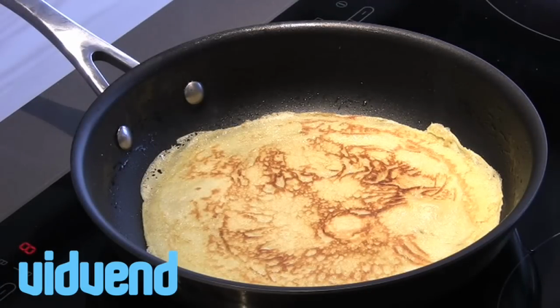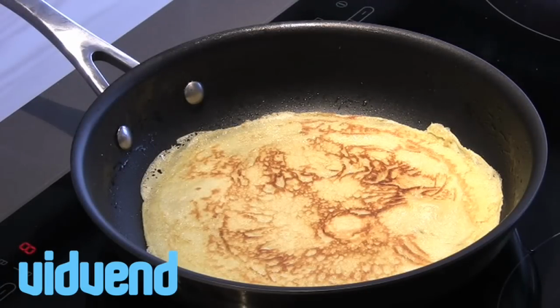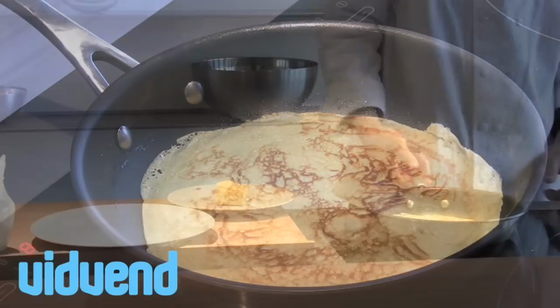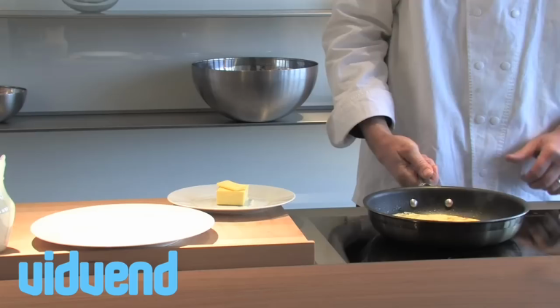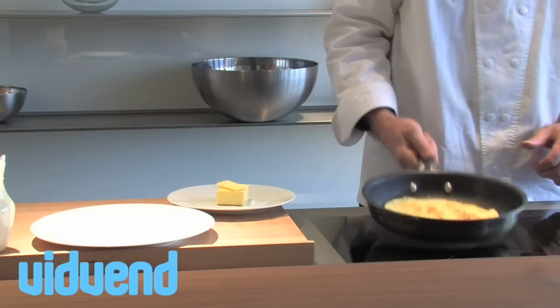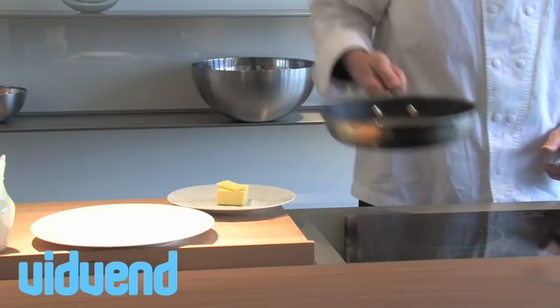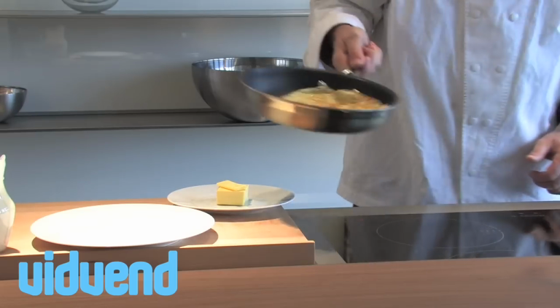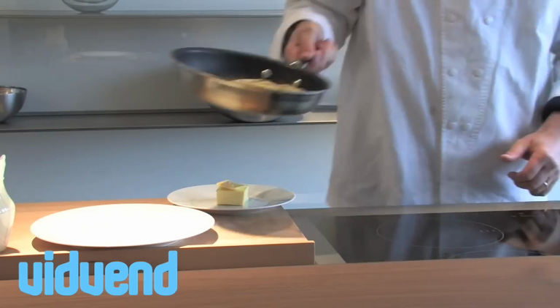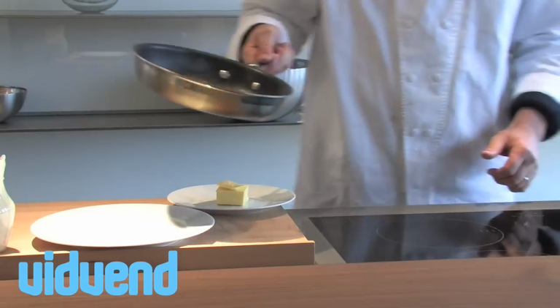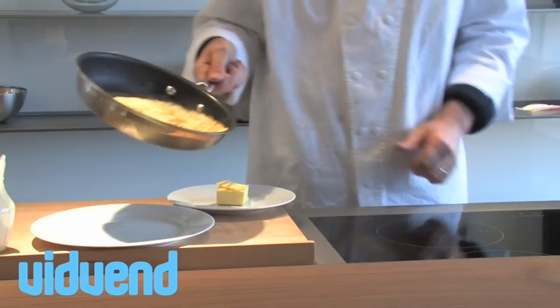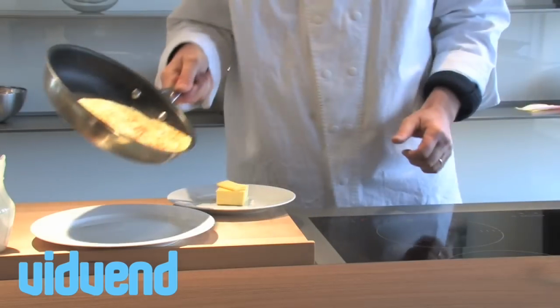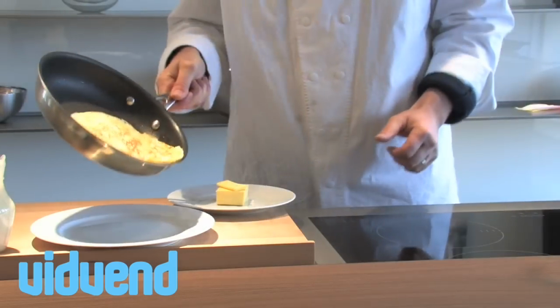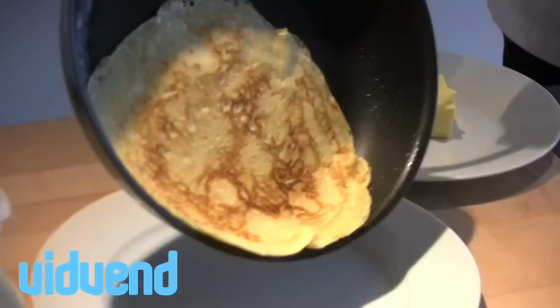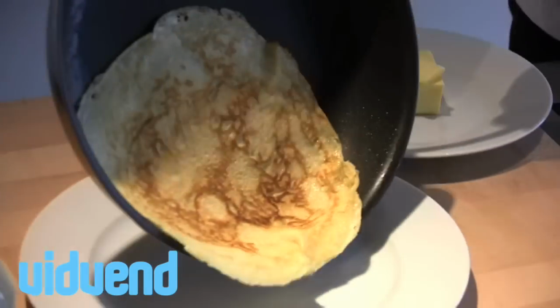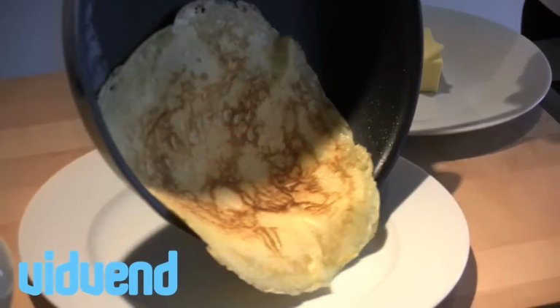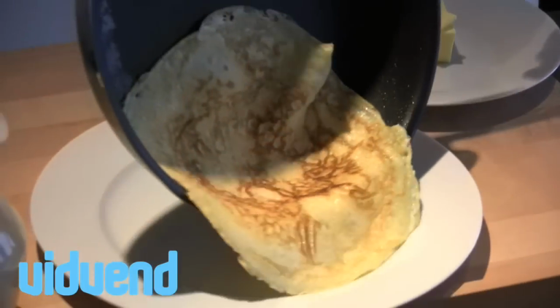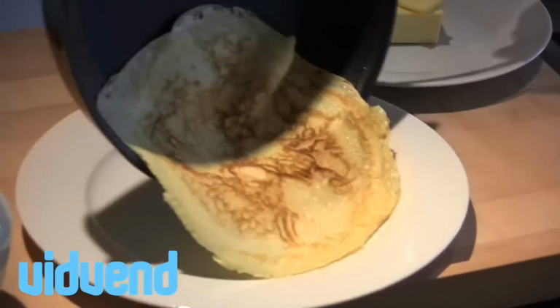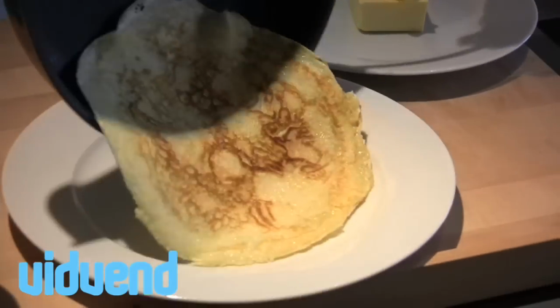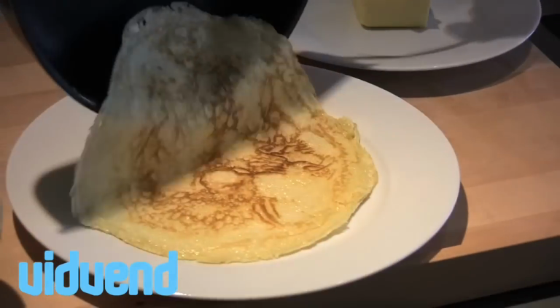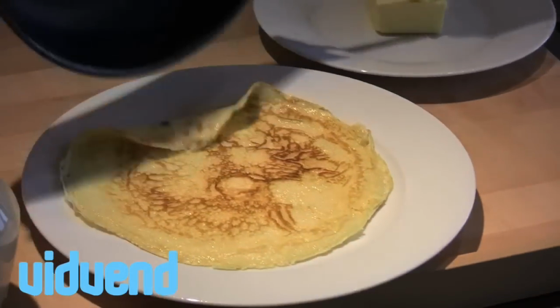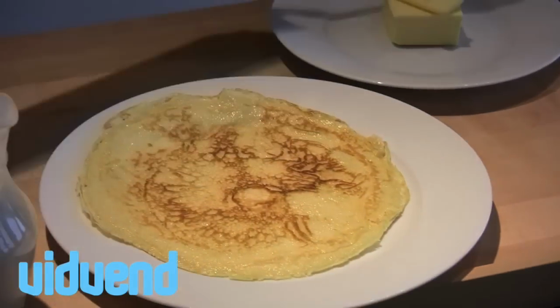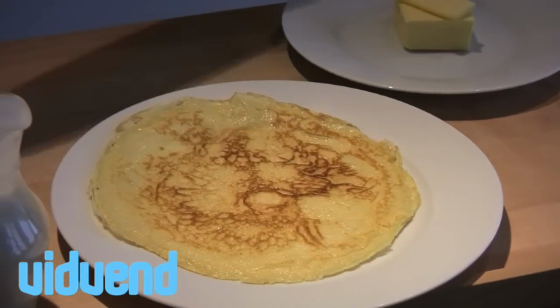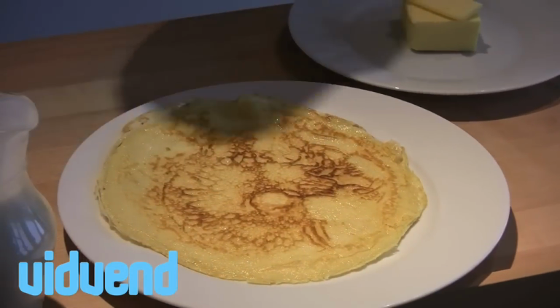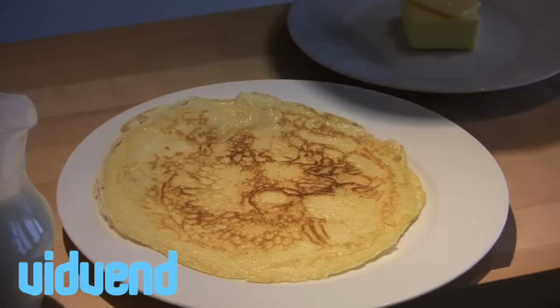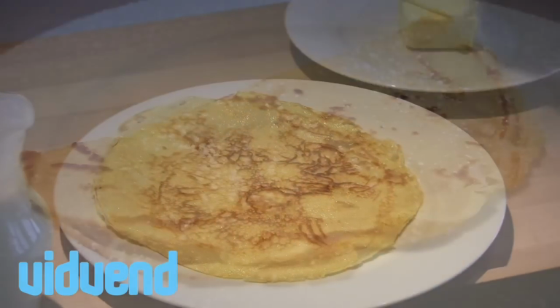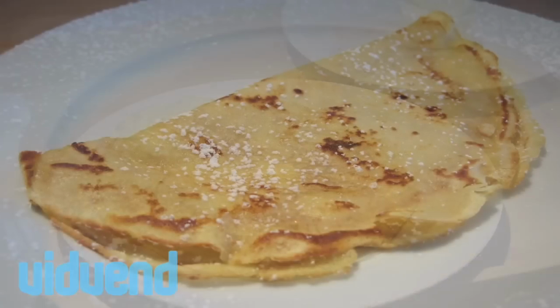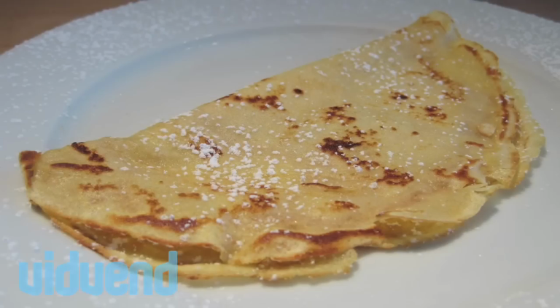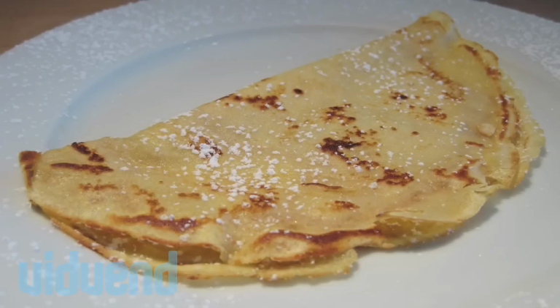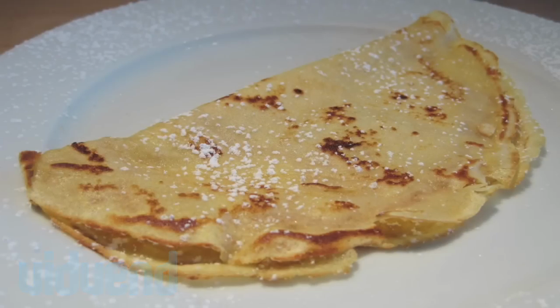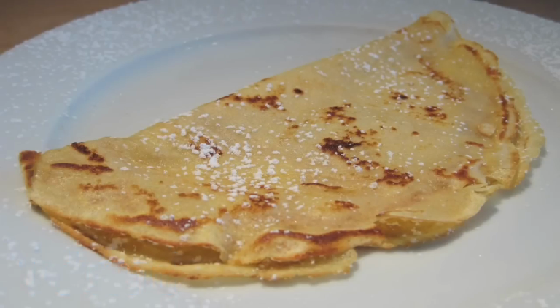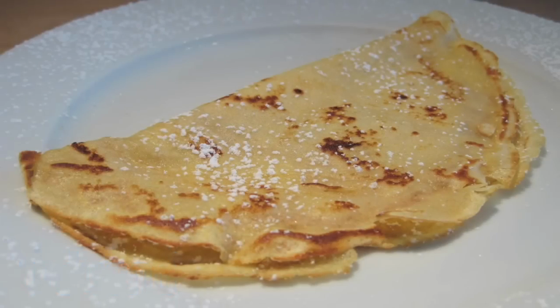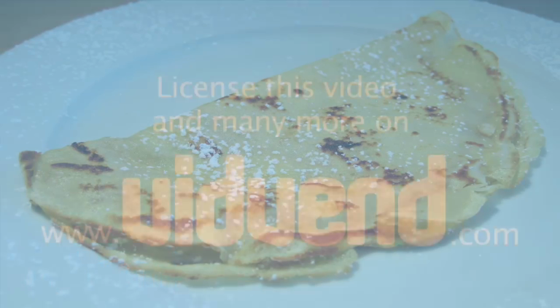If you don't know how to do the quick flip, you can always use a spatula. But that's it — it's now up to you to choose what toppings you want.